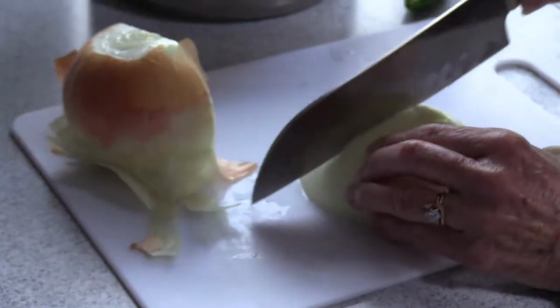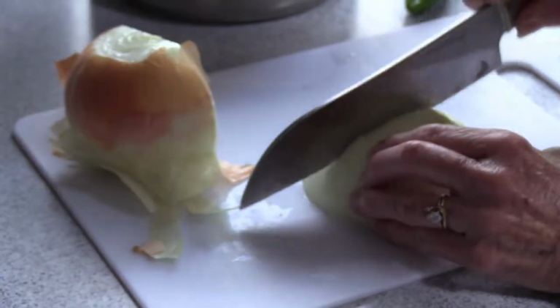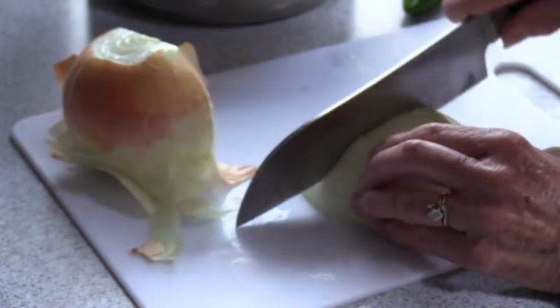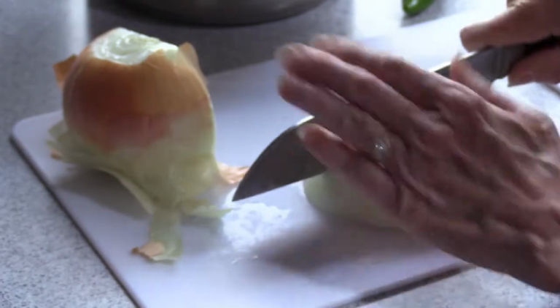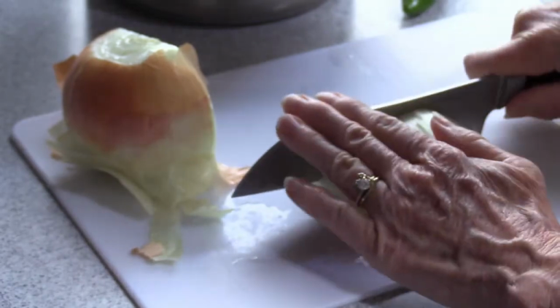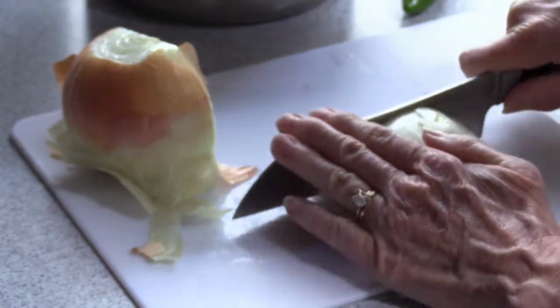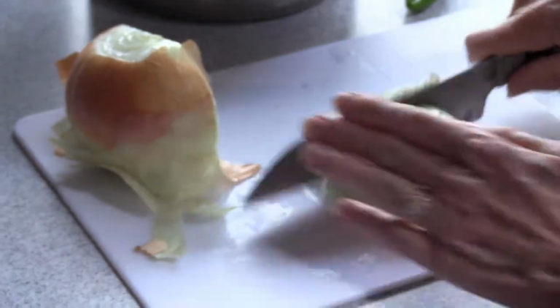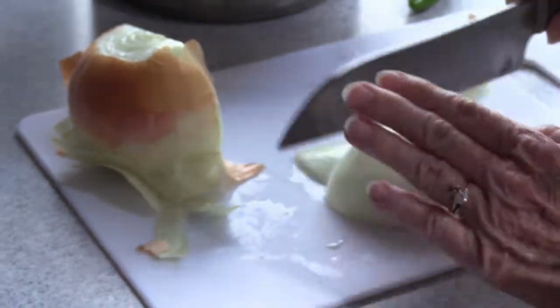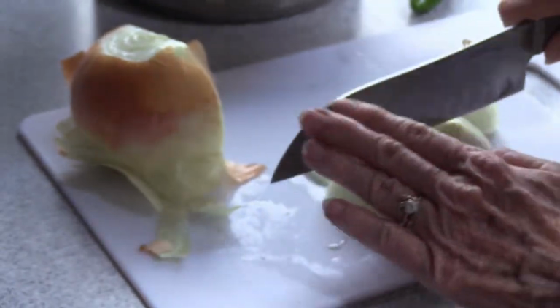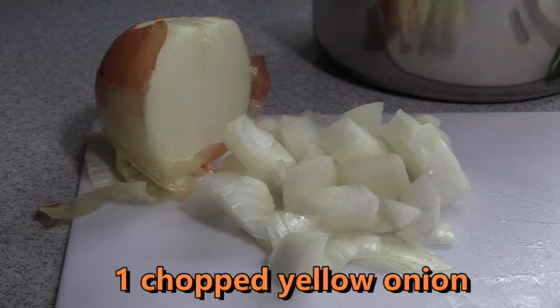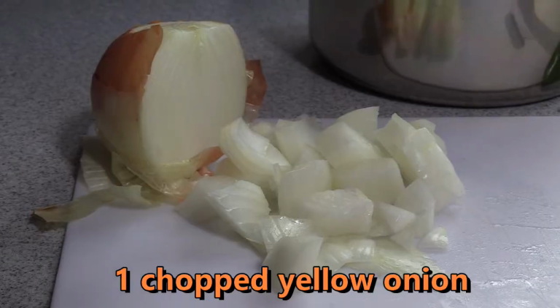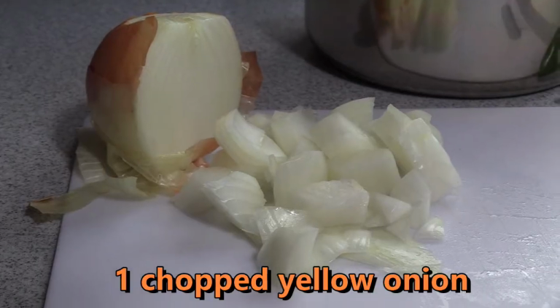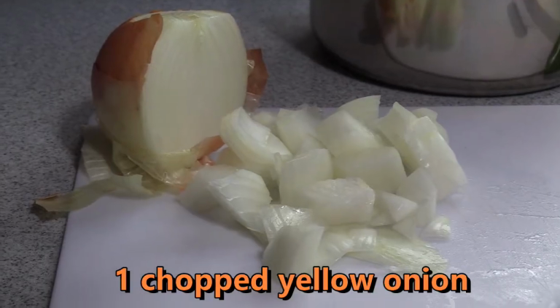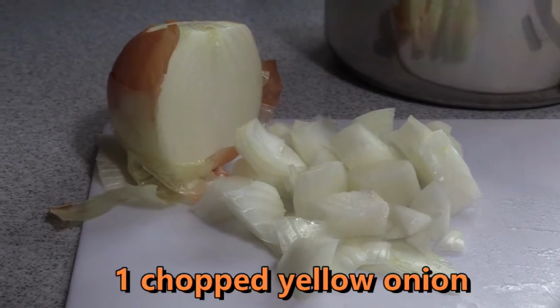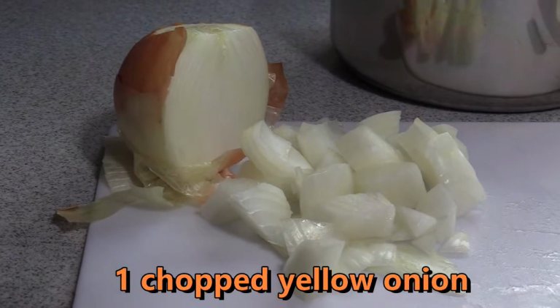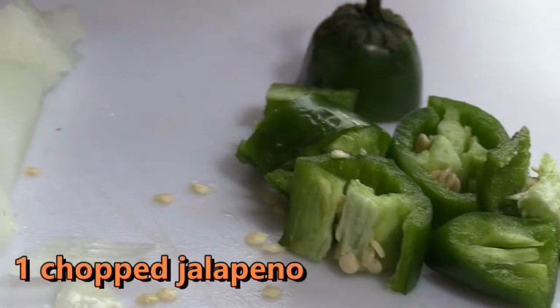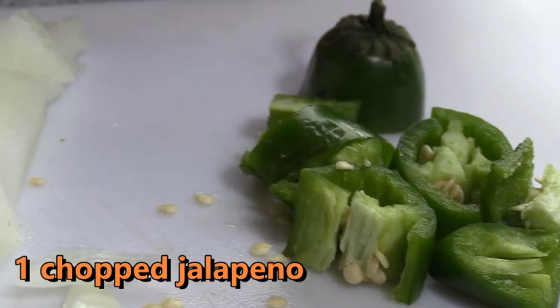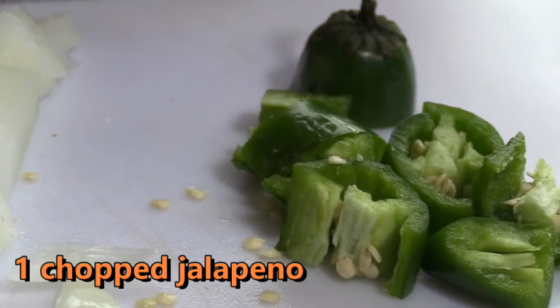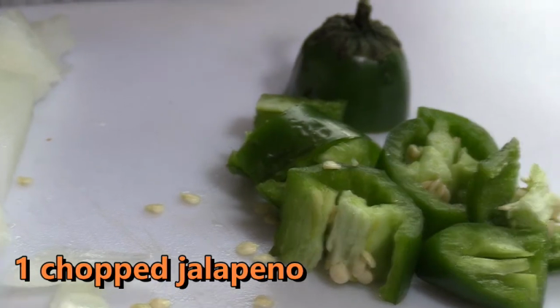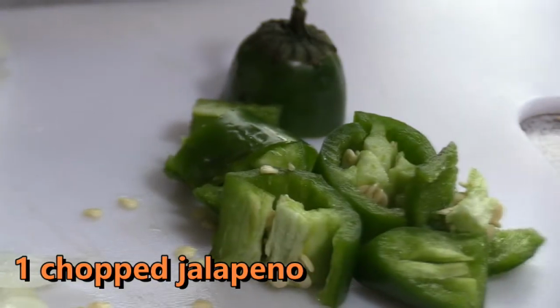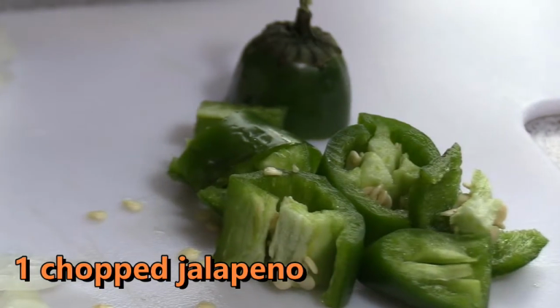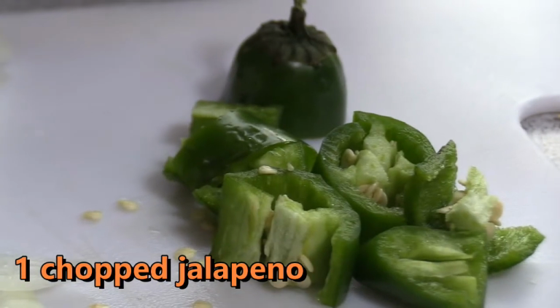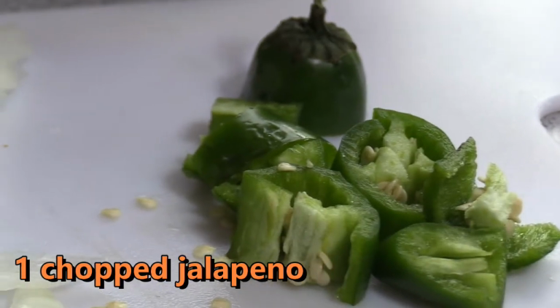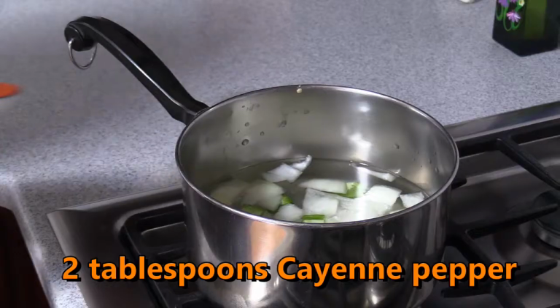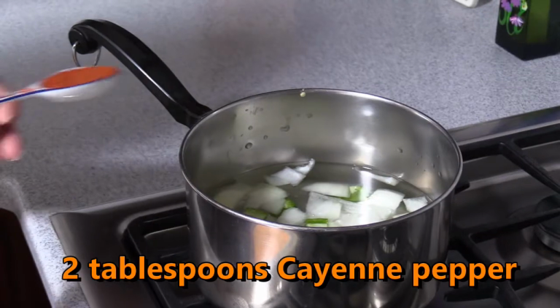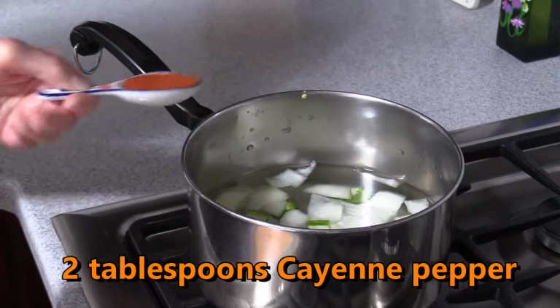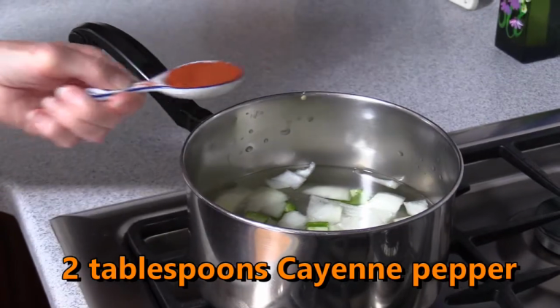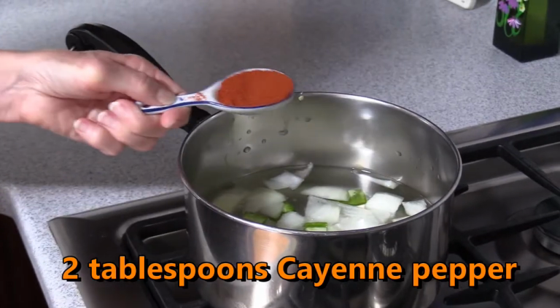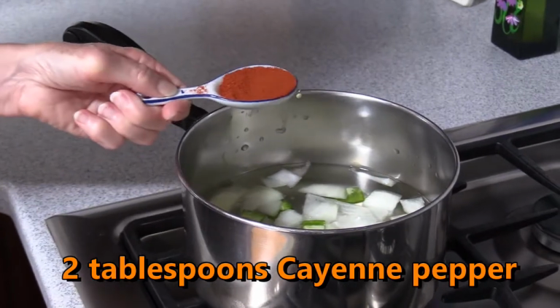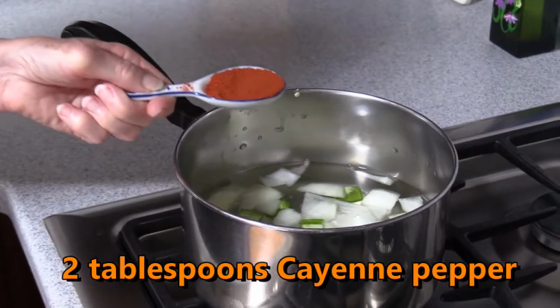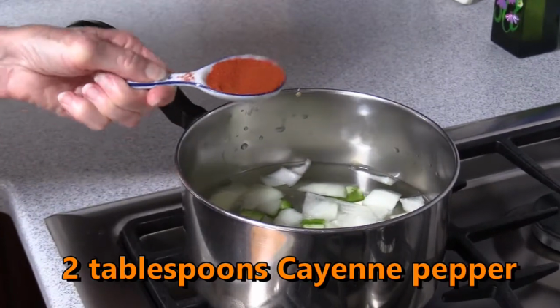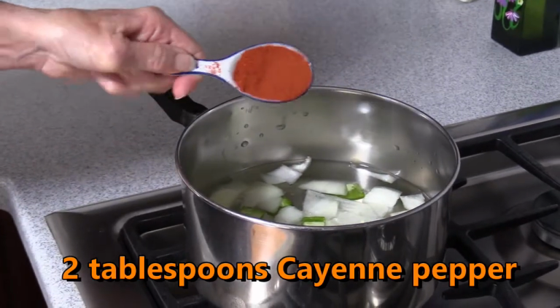For this recipe, we need 1 yellow onion, chopped, 1 jalapeno pepper, chopped, and 2 tablespoons of cayenne pepper.